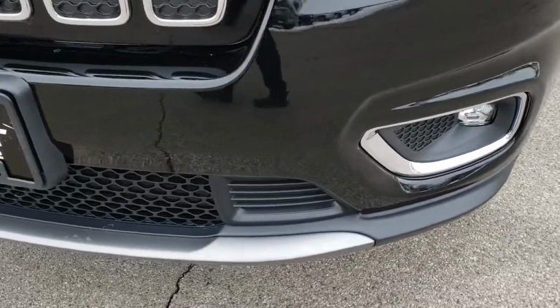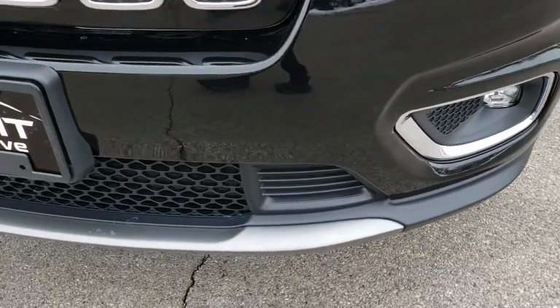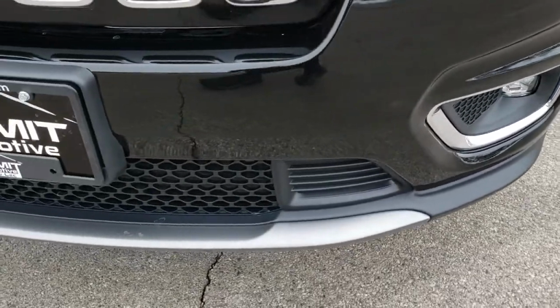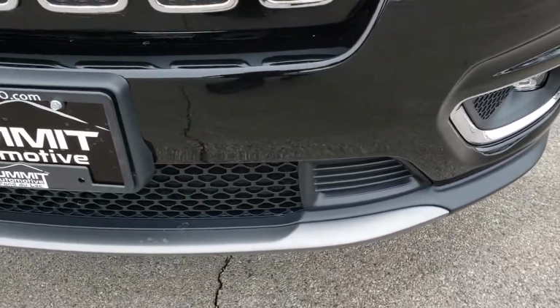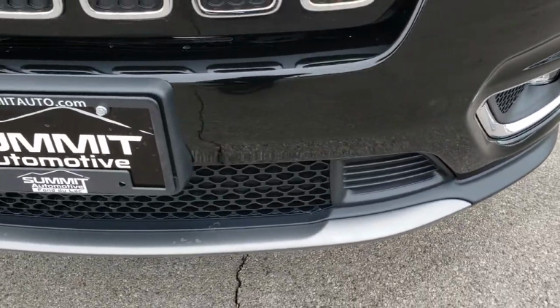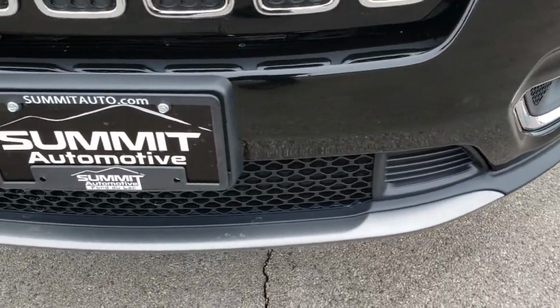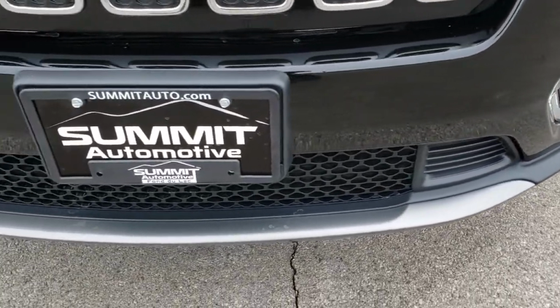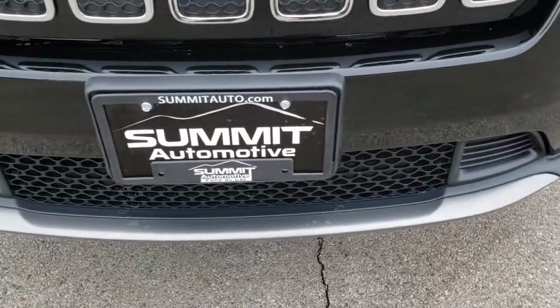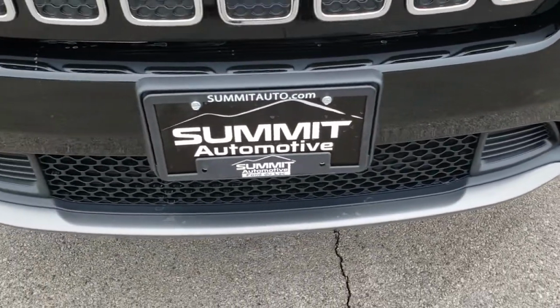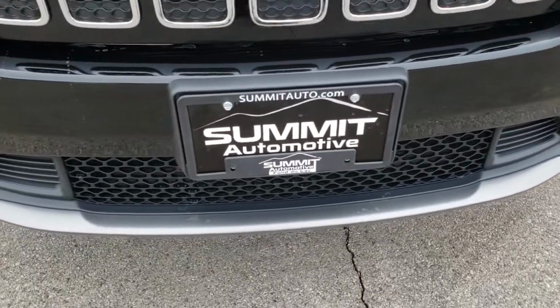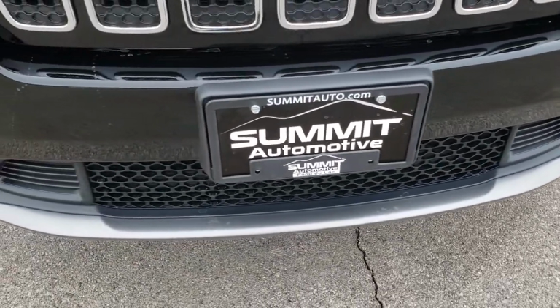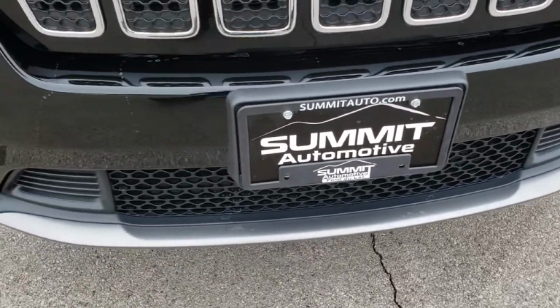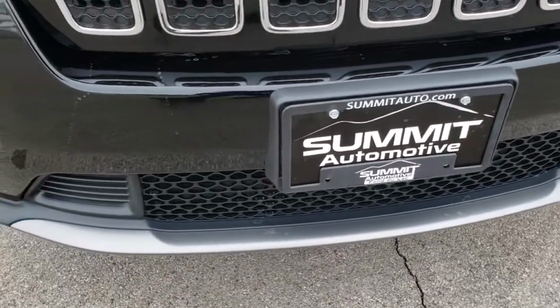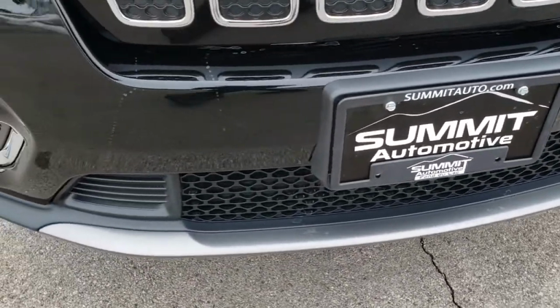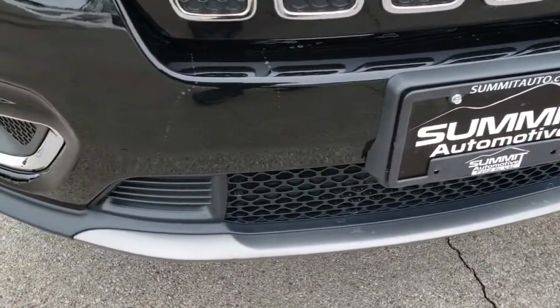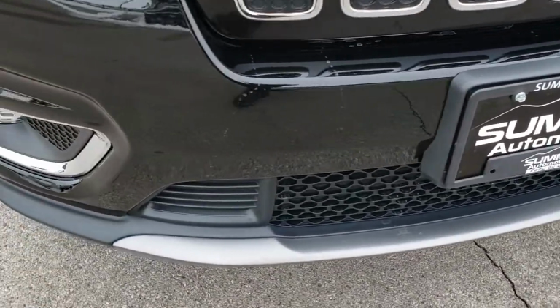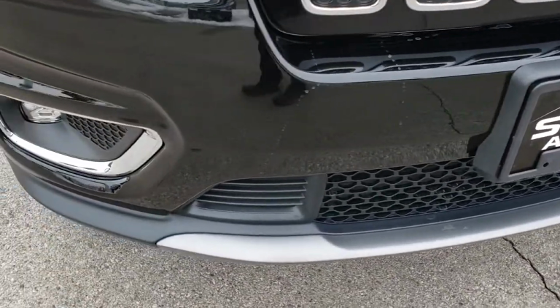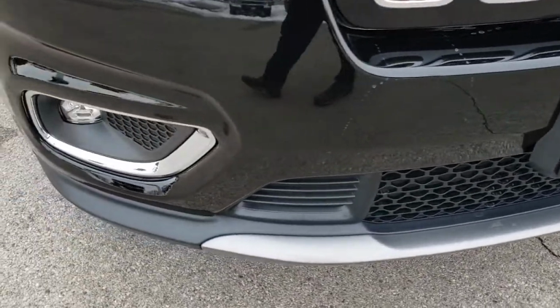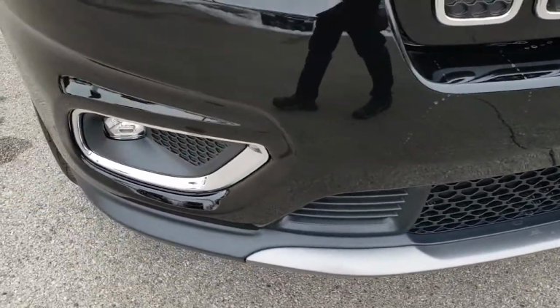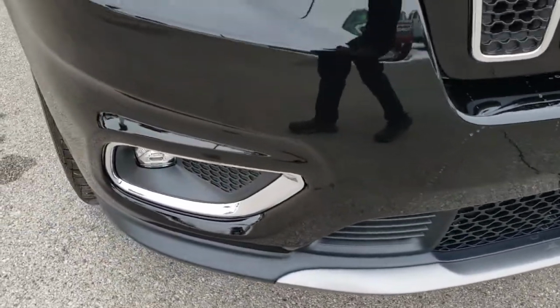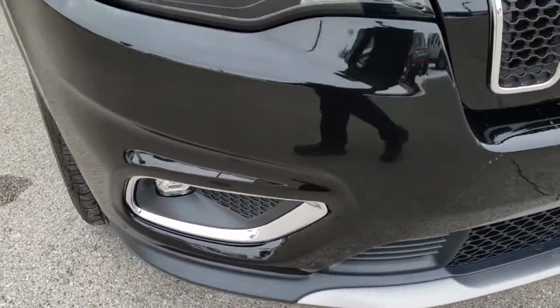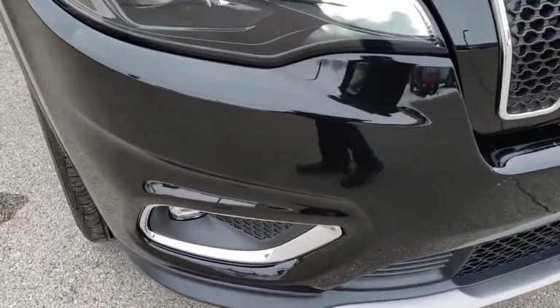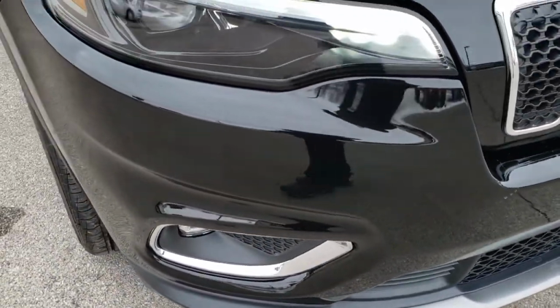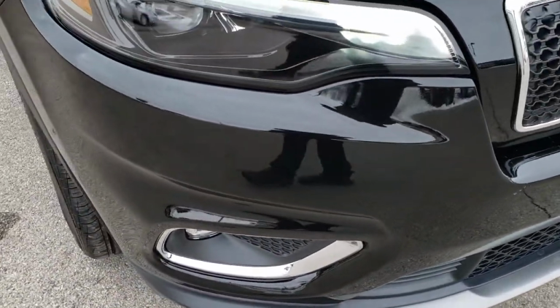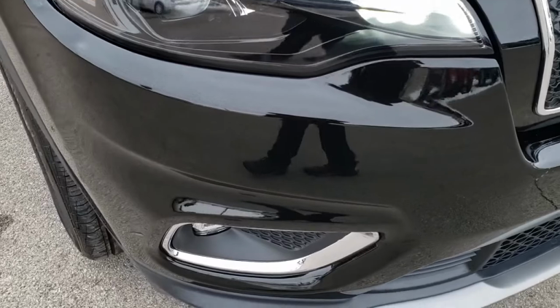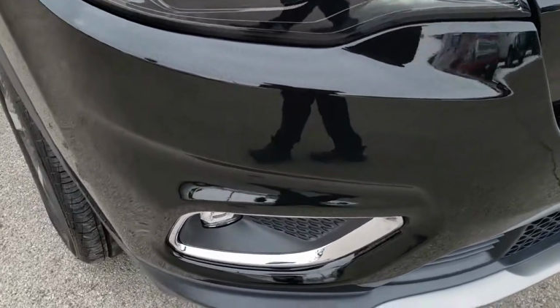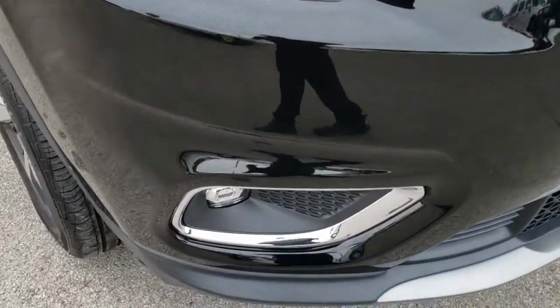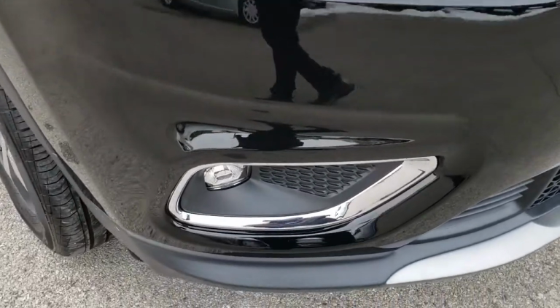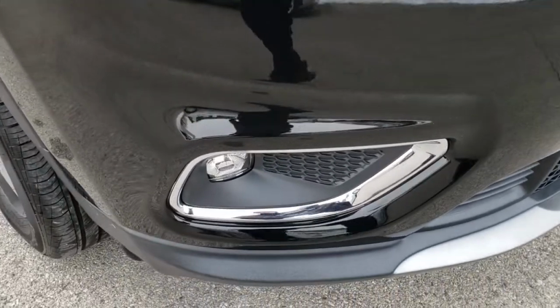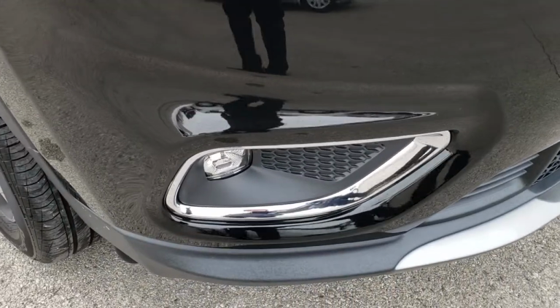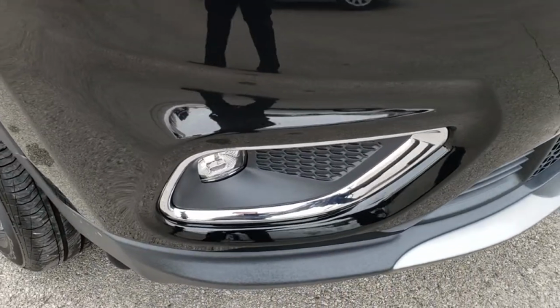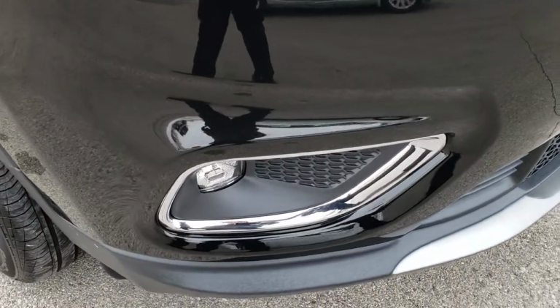No dents, dings, or scuffs on that front bumper. It does have the LED running lights and the LED fog lamps.